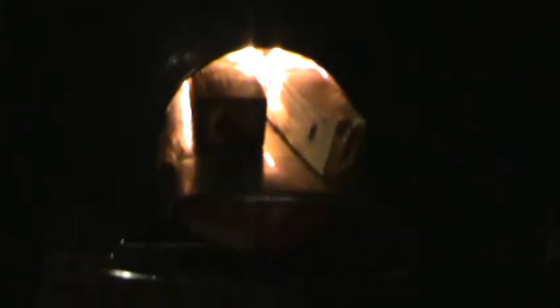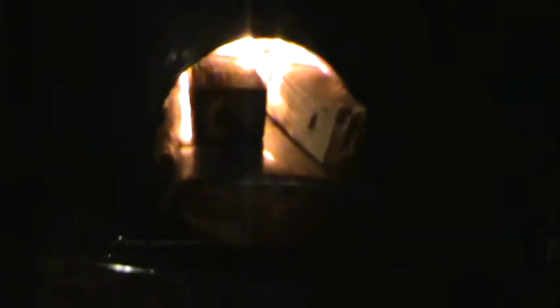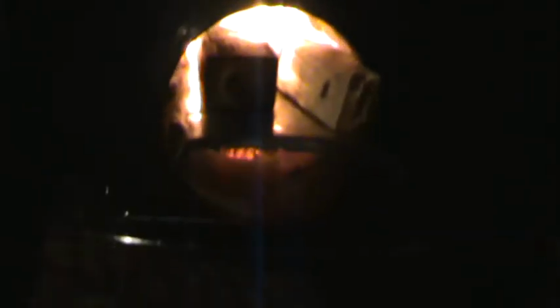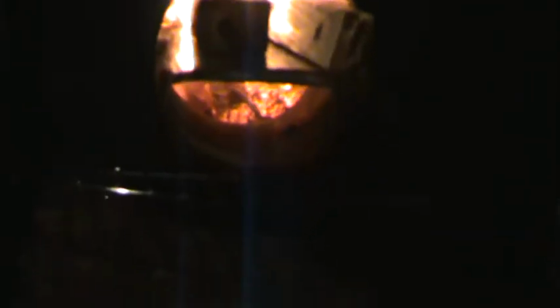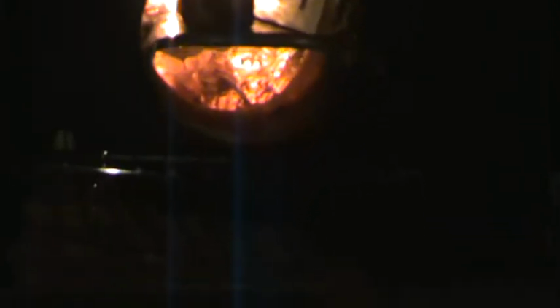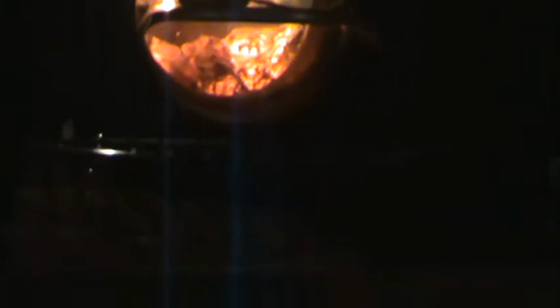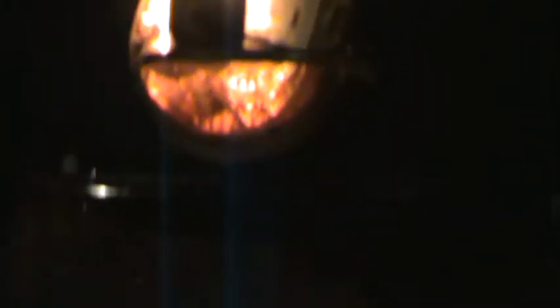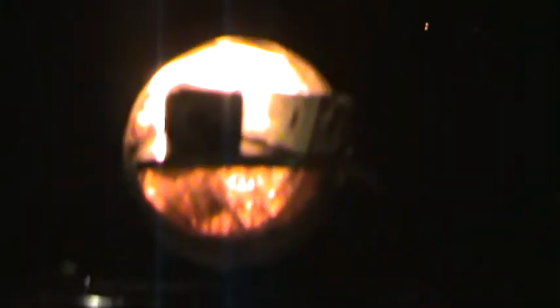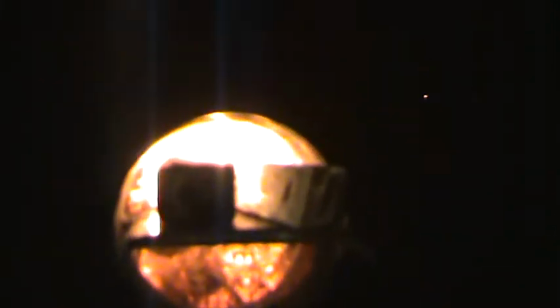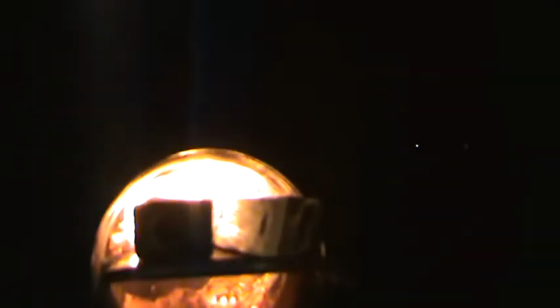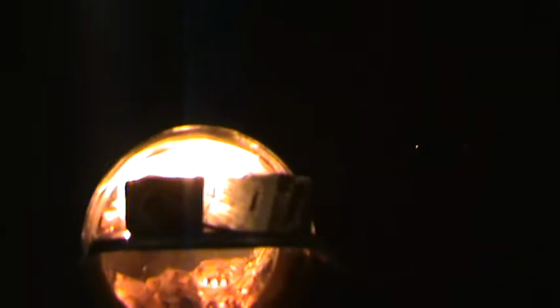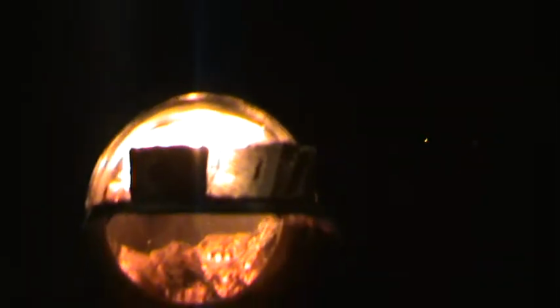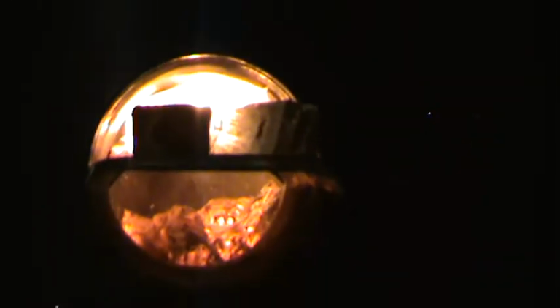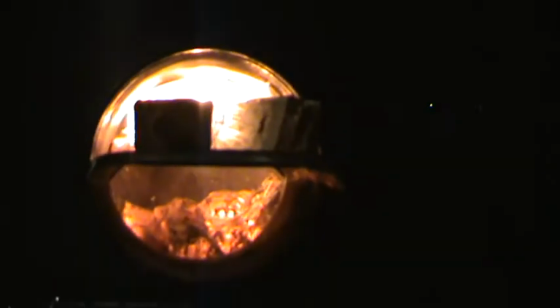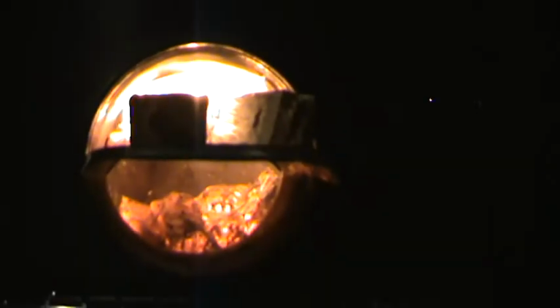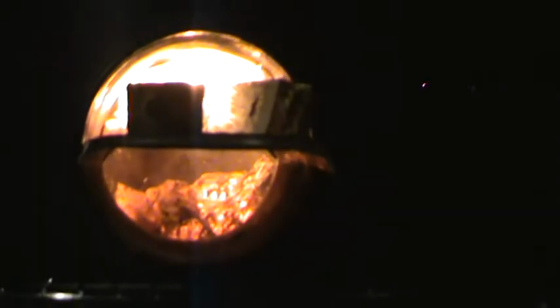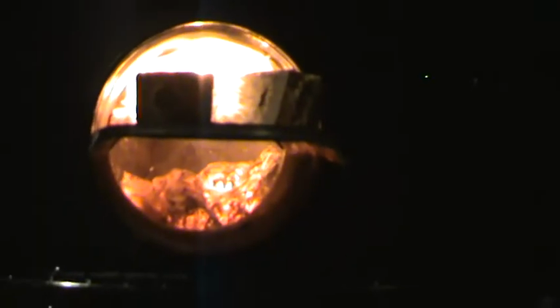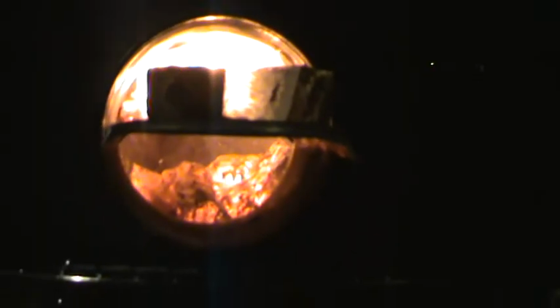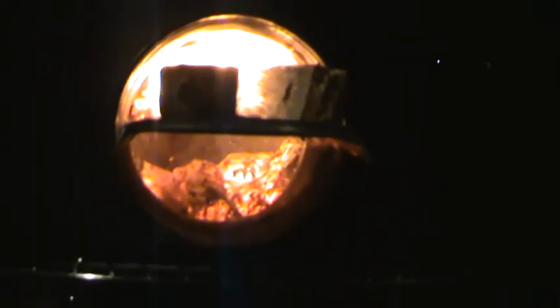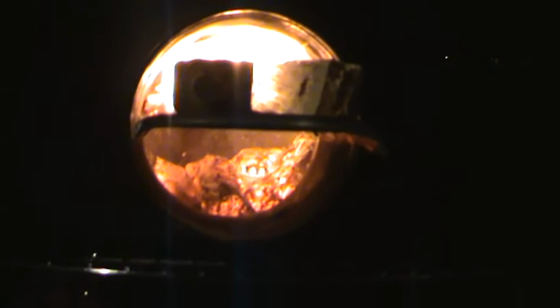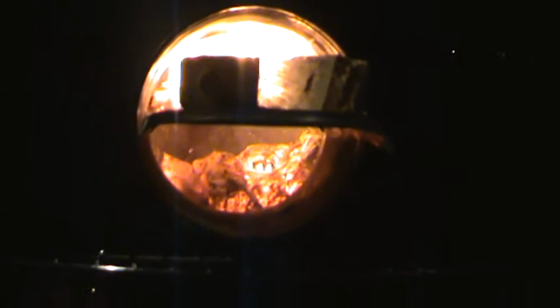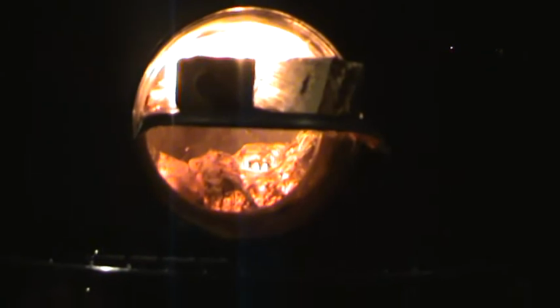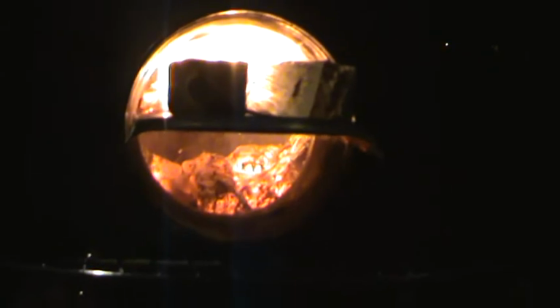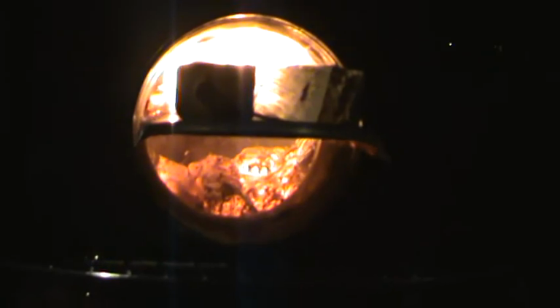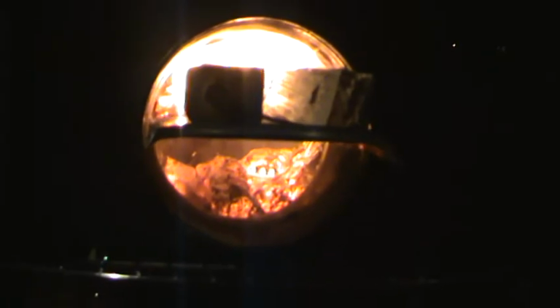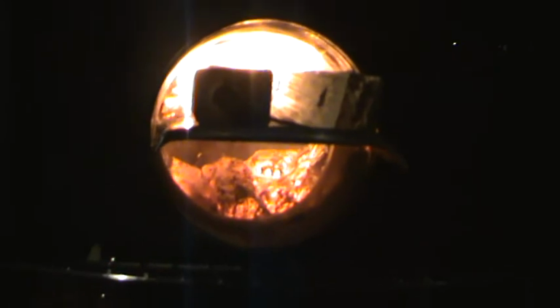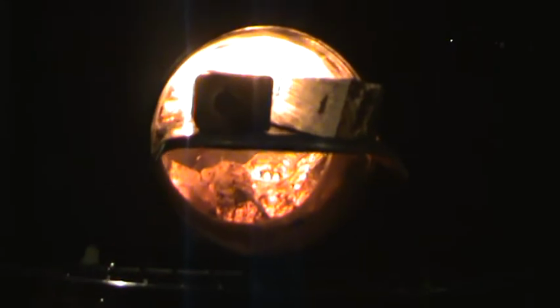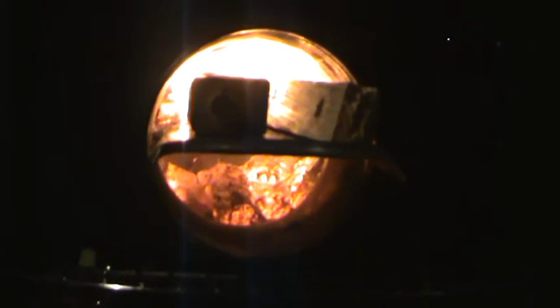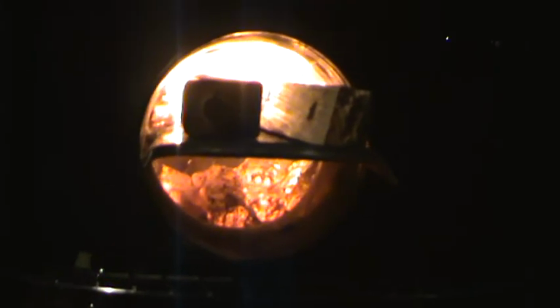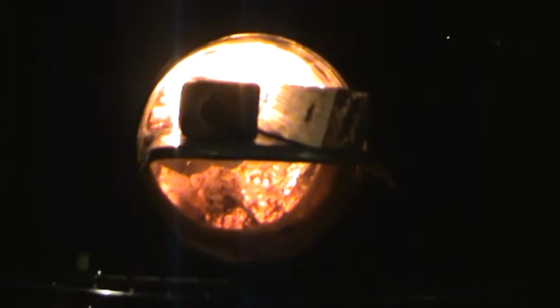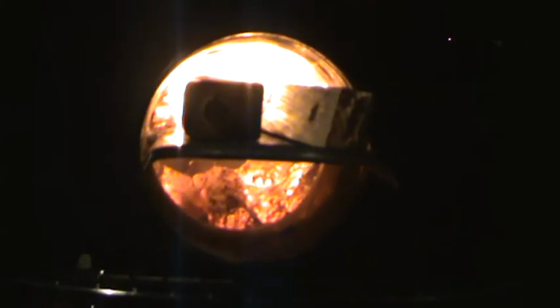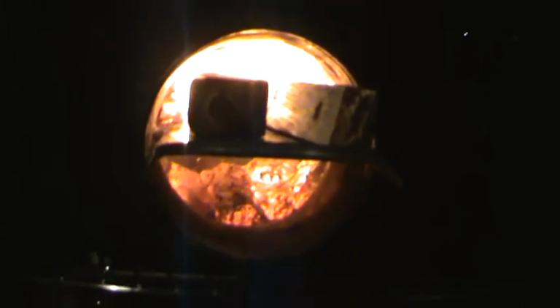There is no fan in this. This is just natural draw coming through.